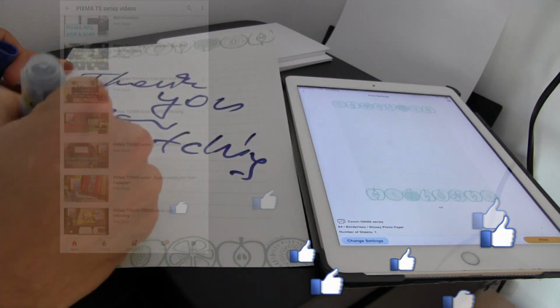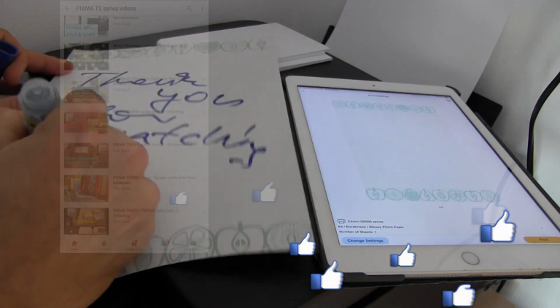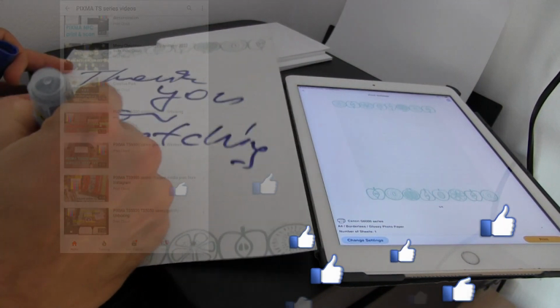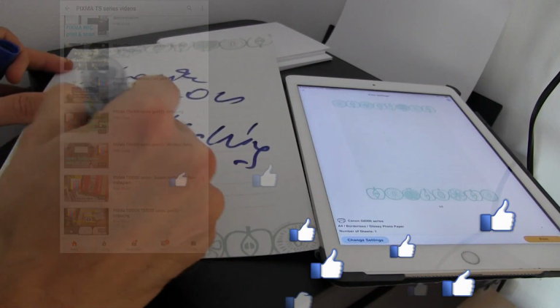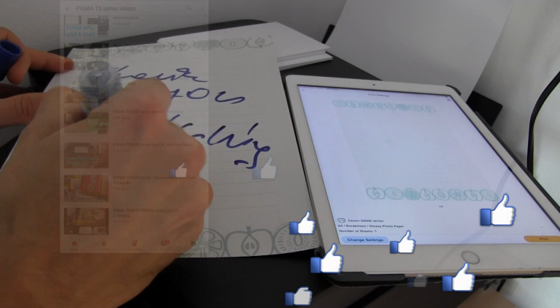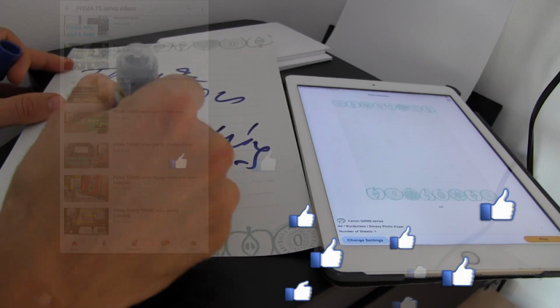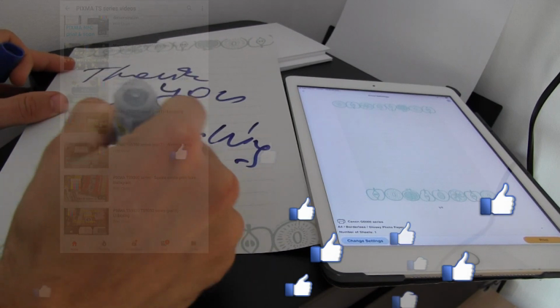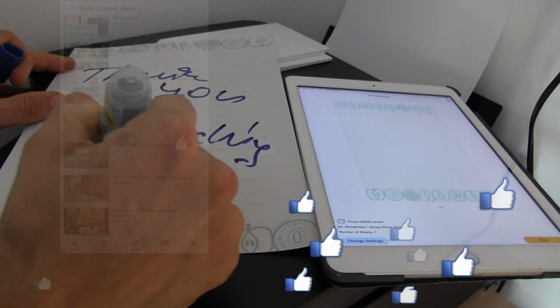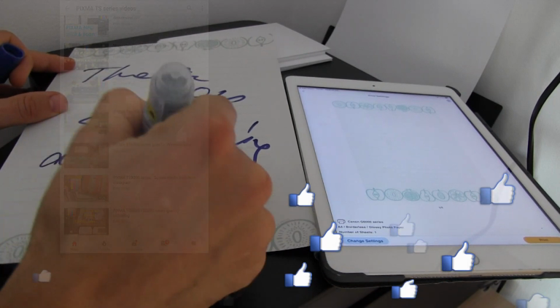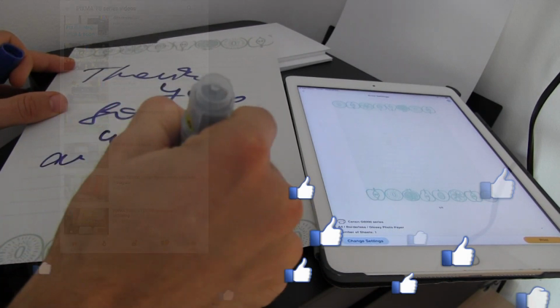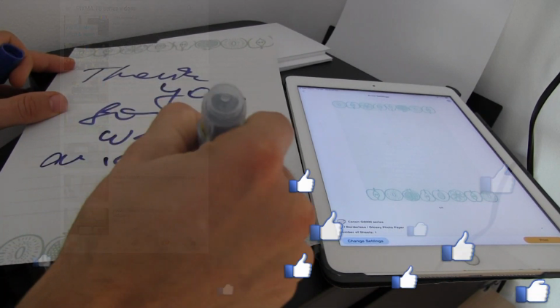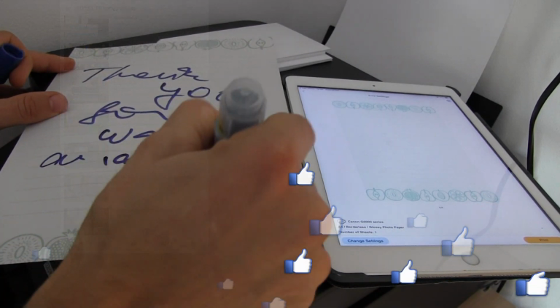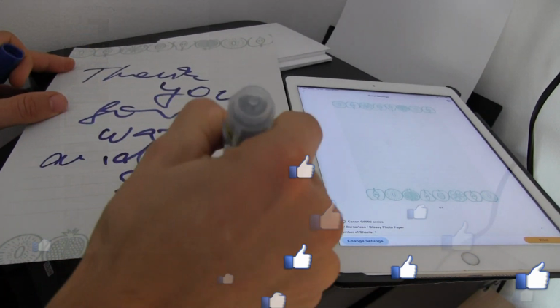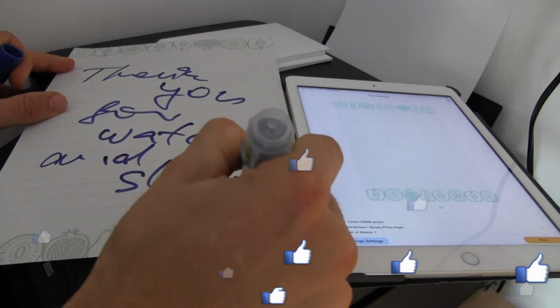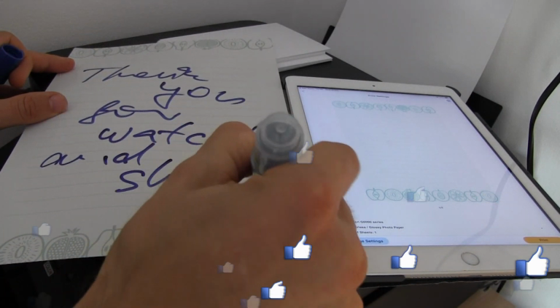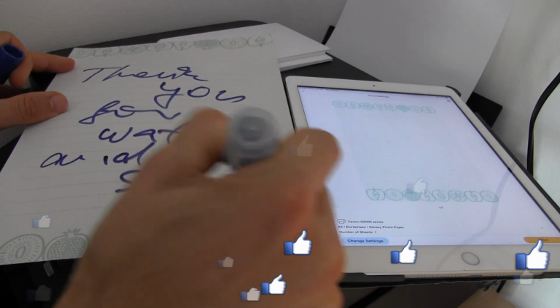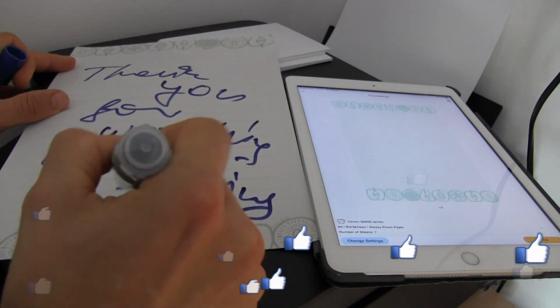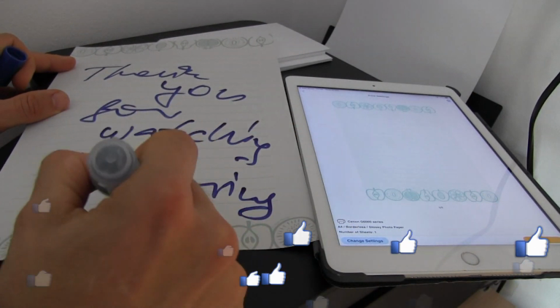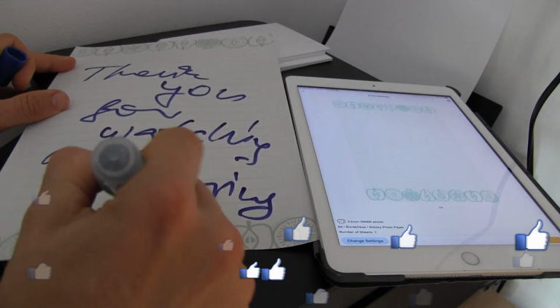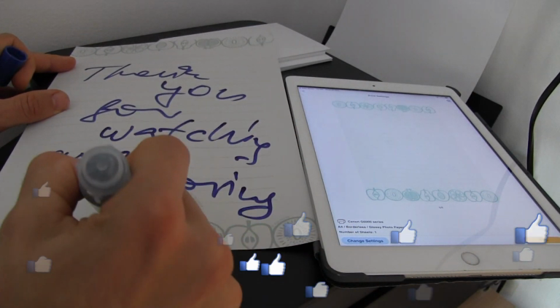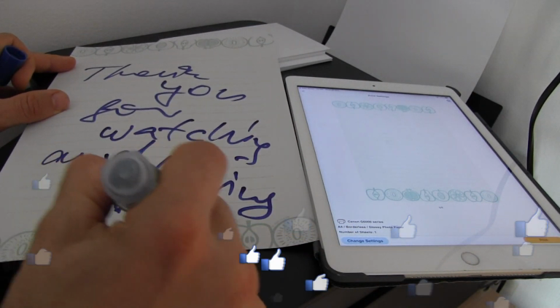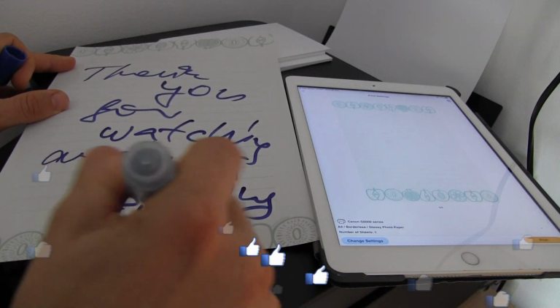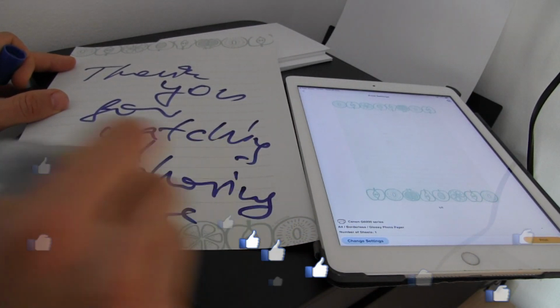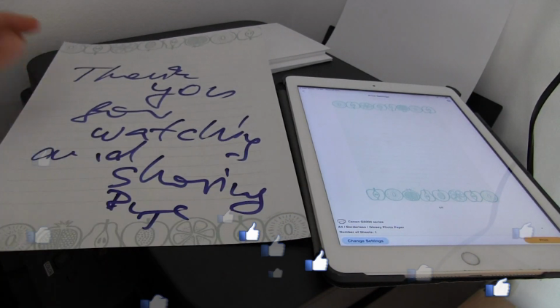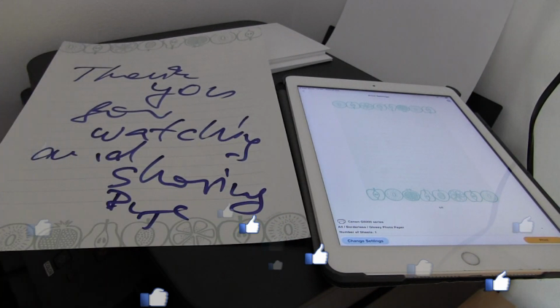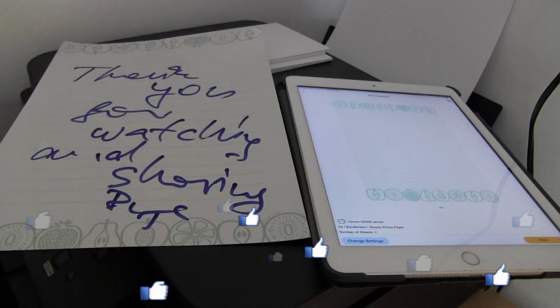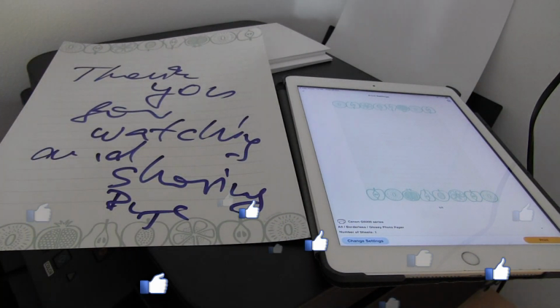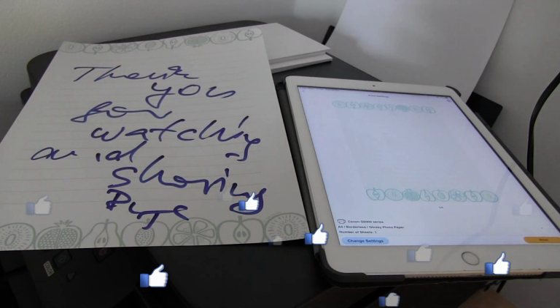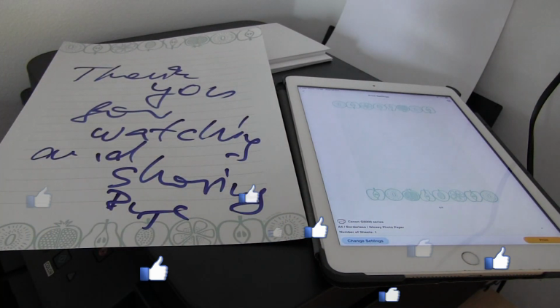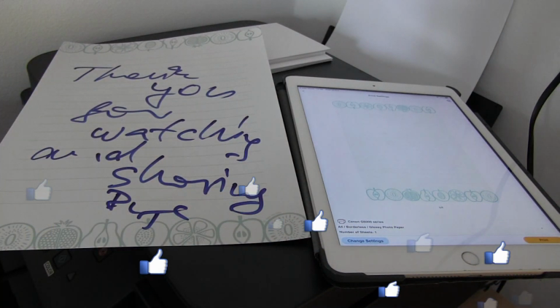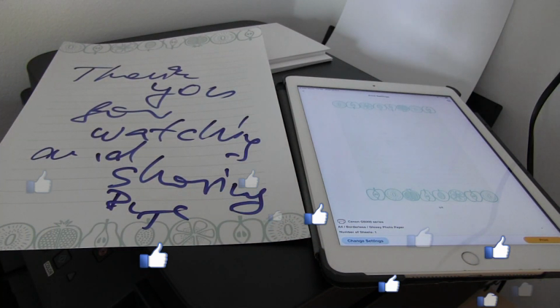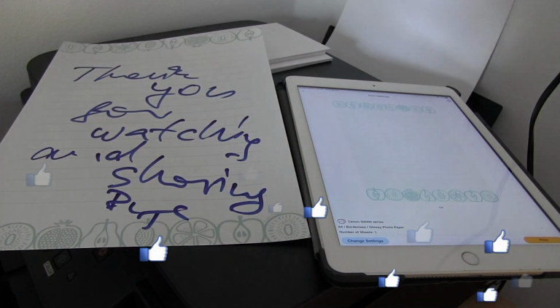Thank you for watching and sharing. Bye!